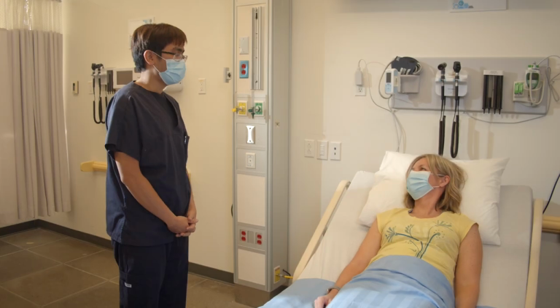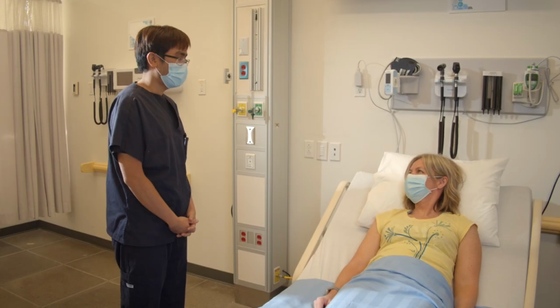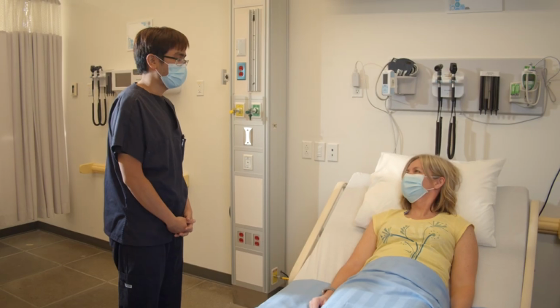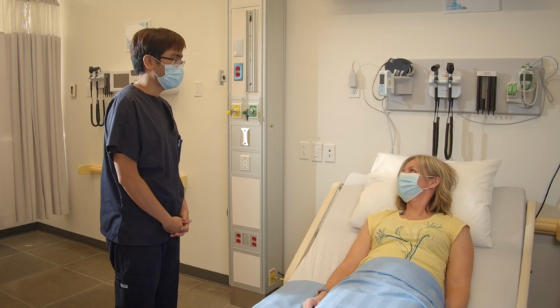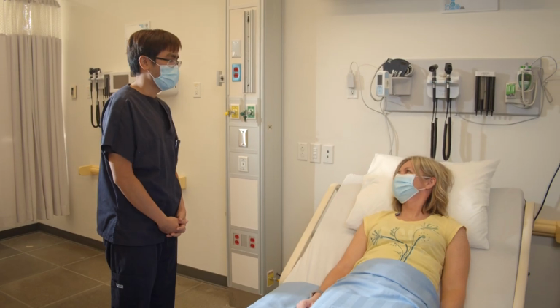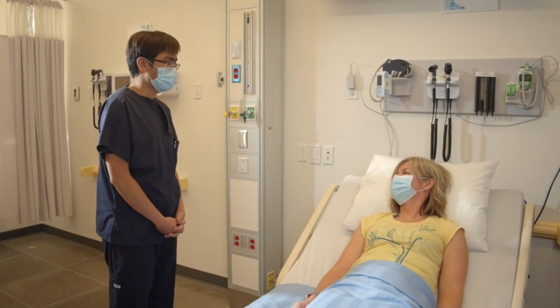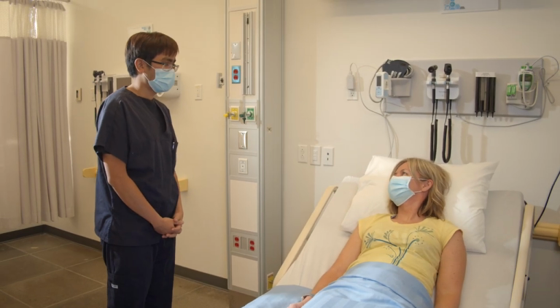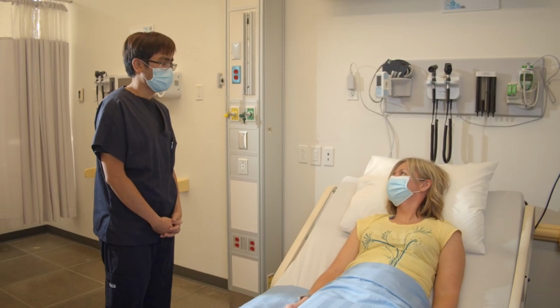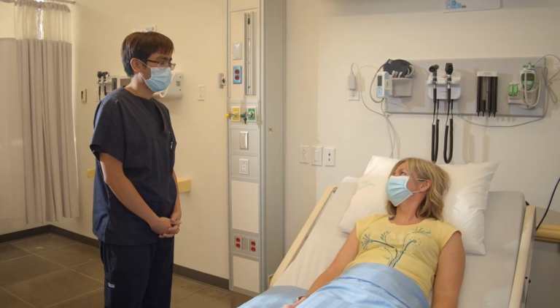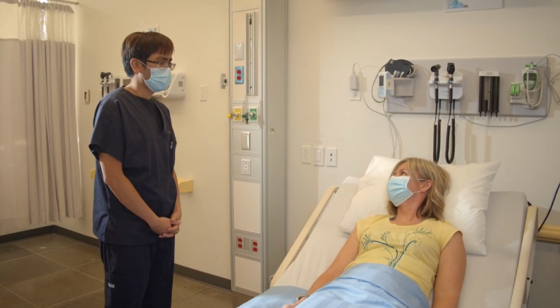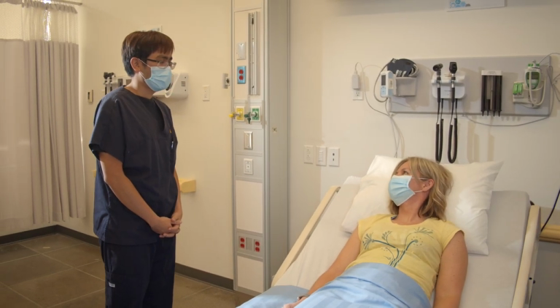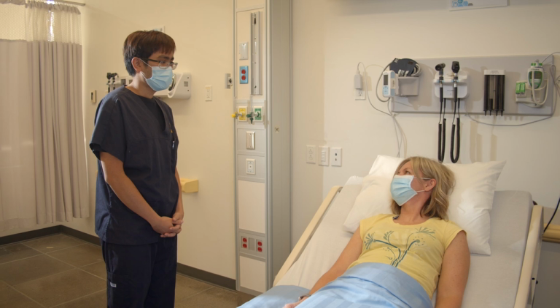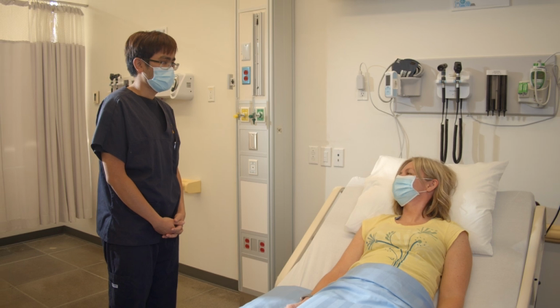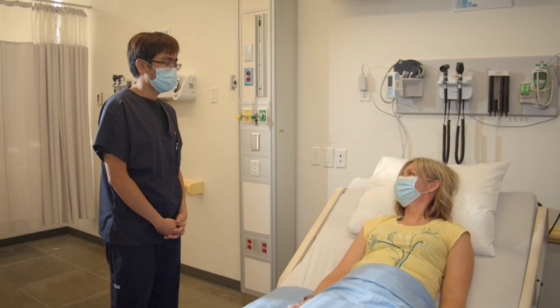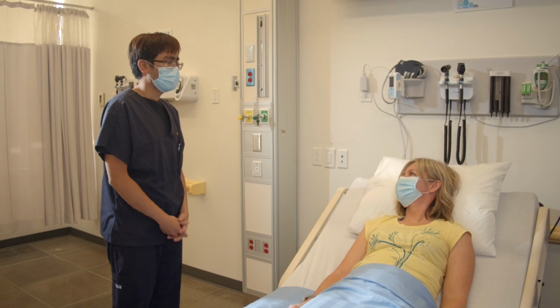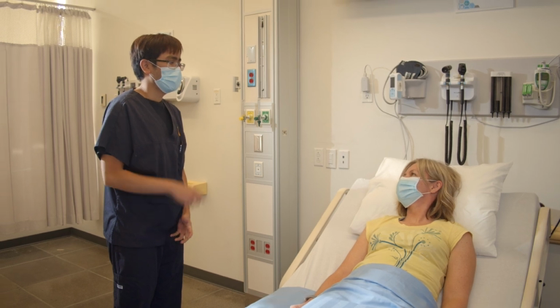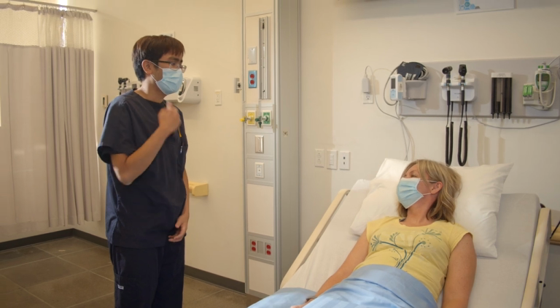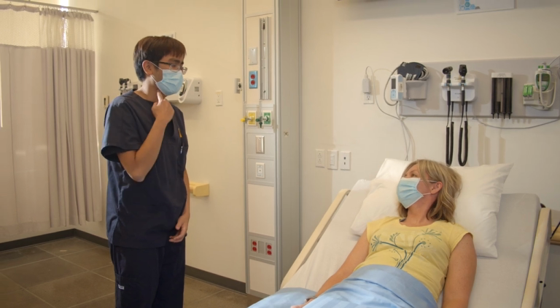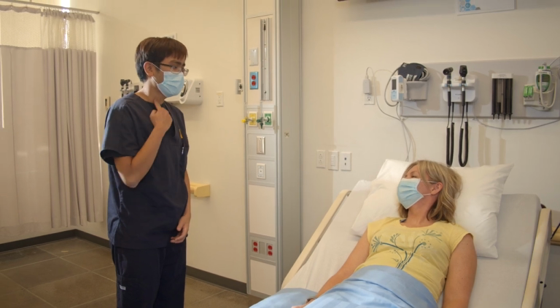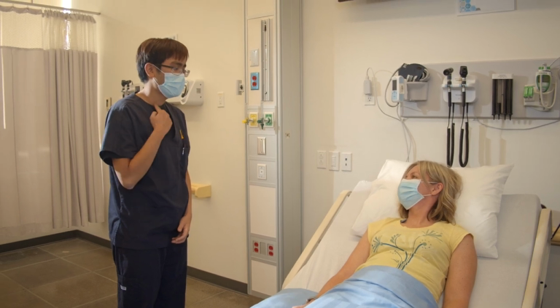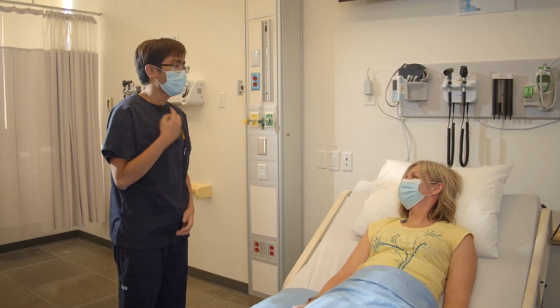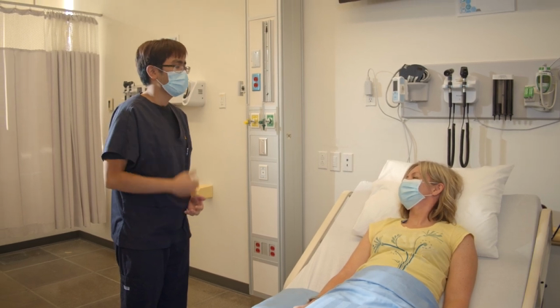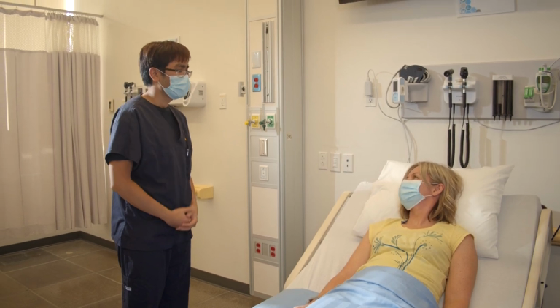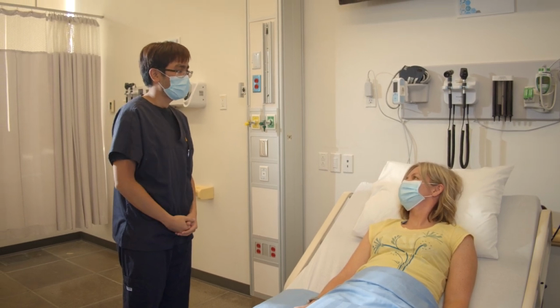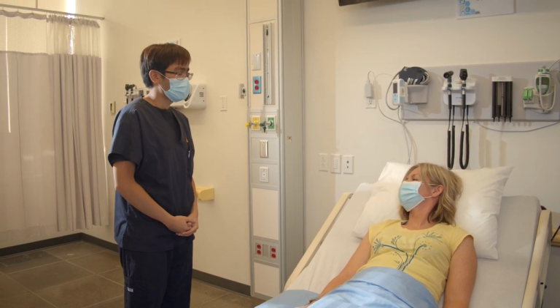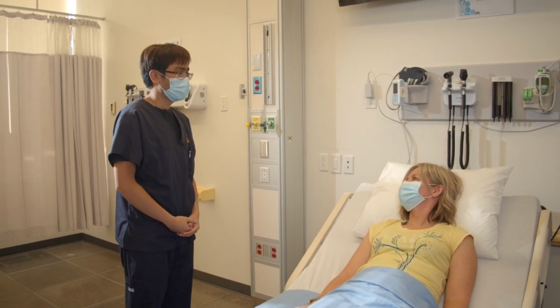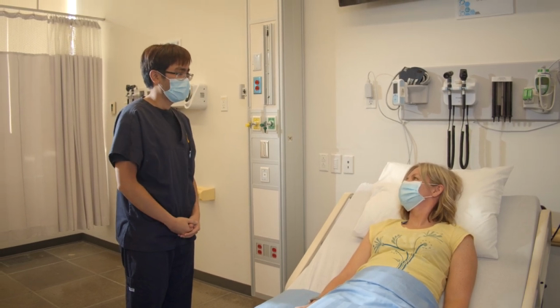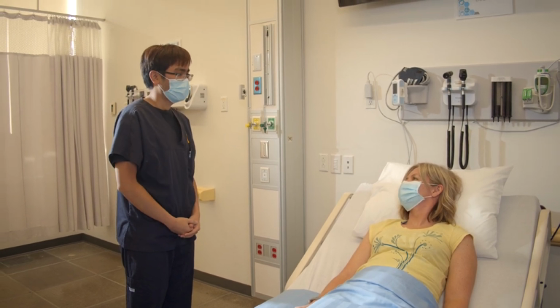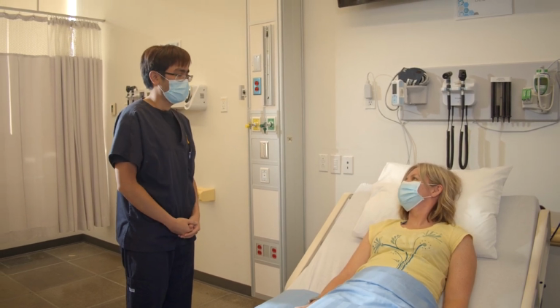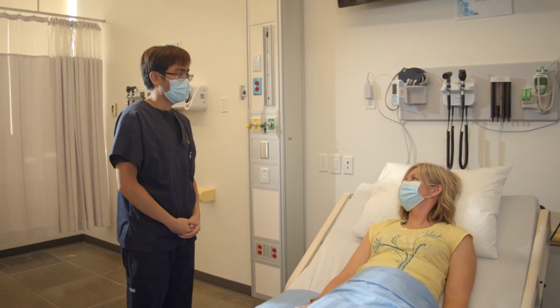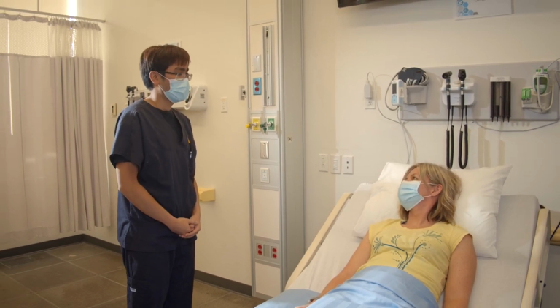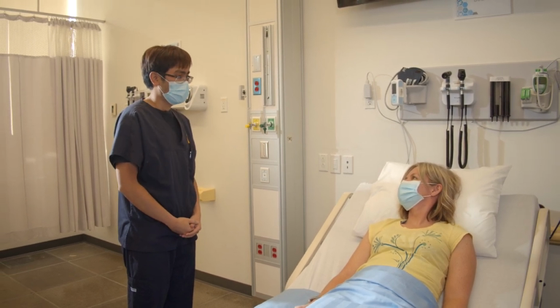Today, I'm going to be inspecting your jugular venous pulsations located on your neck. This will require me to lower the head of your bed. Is that okay?